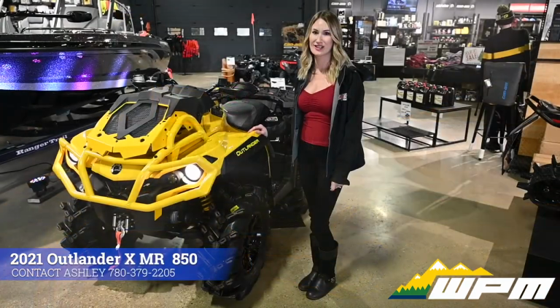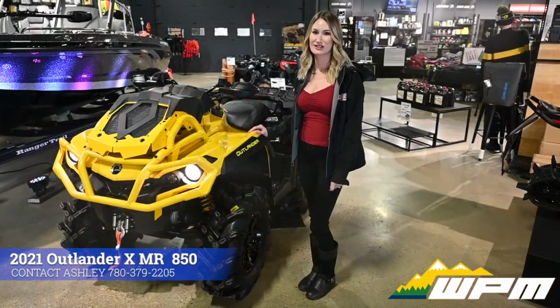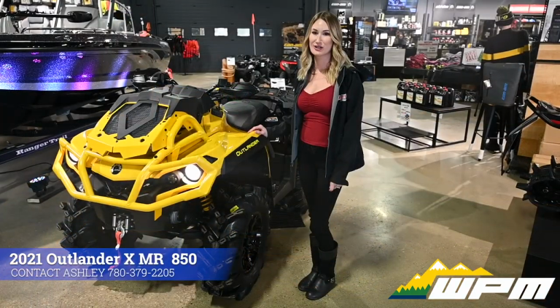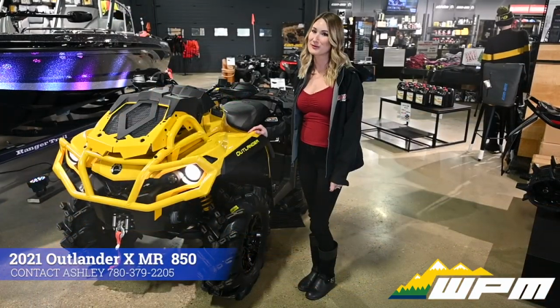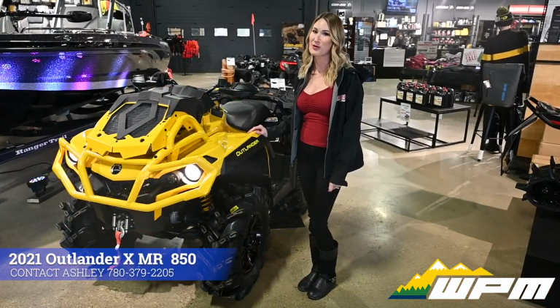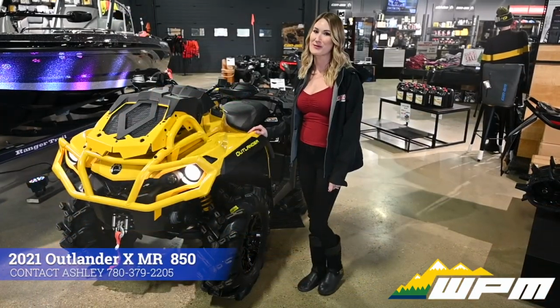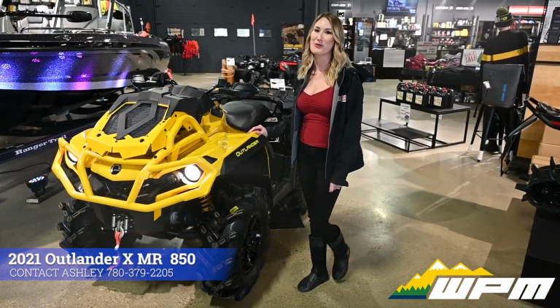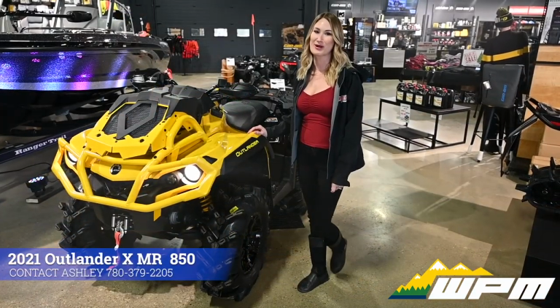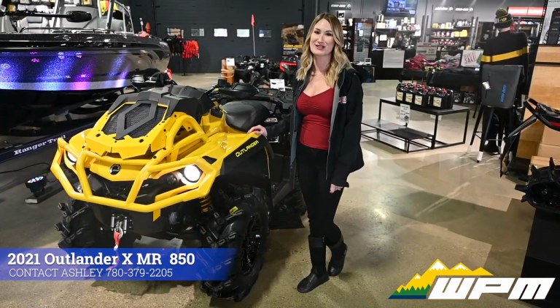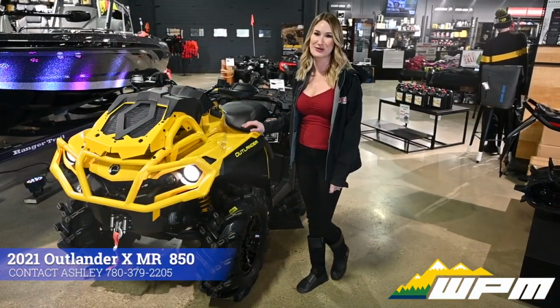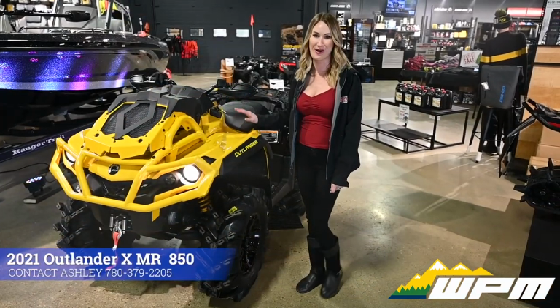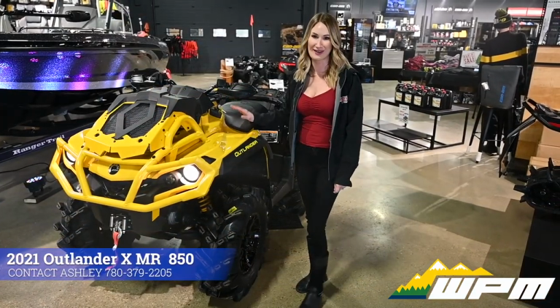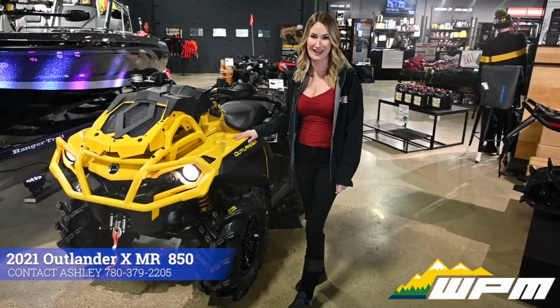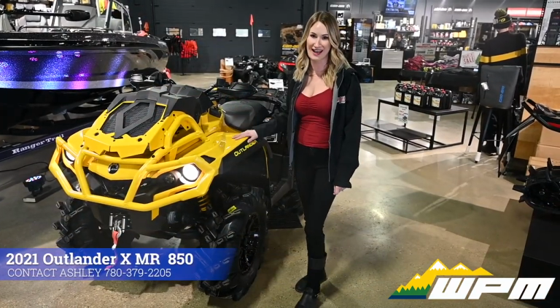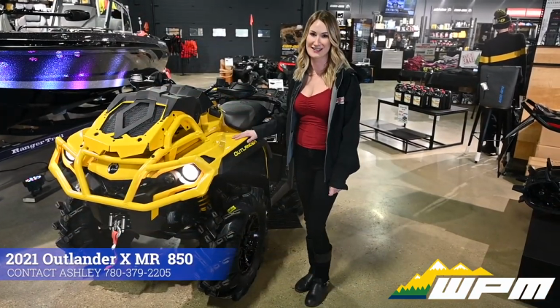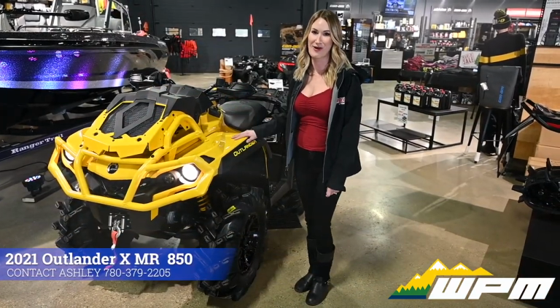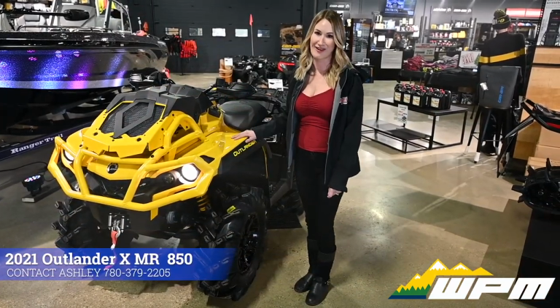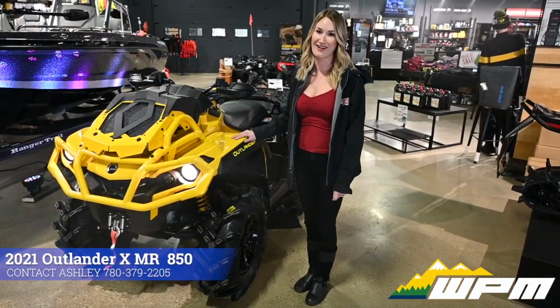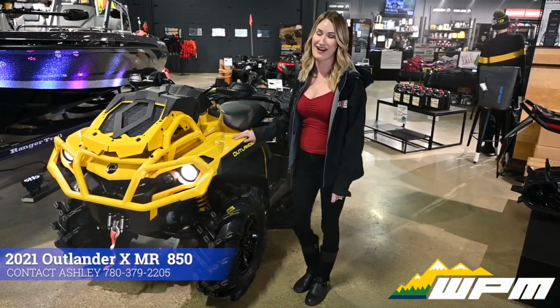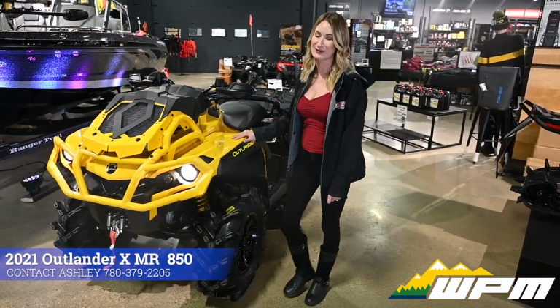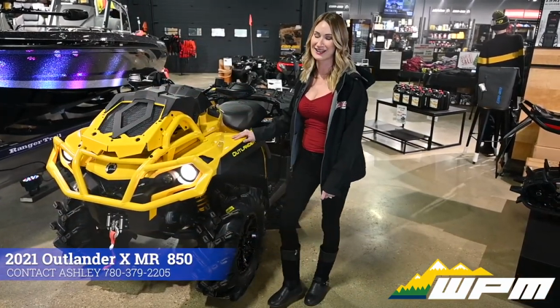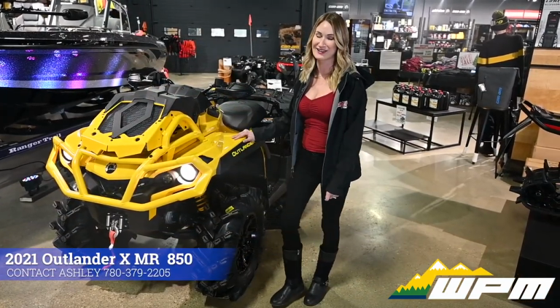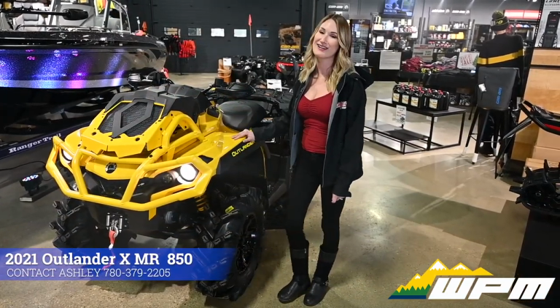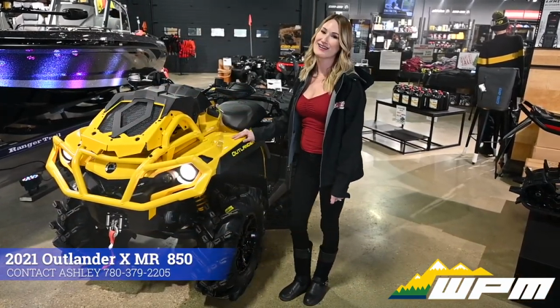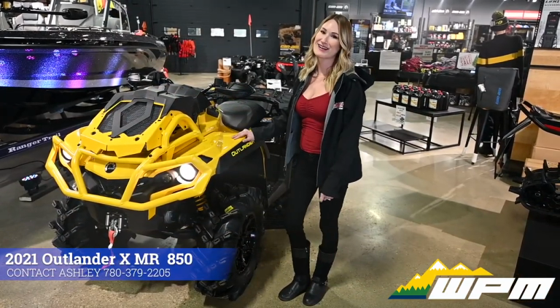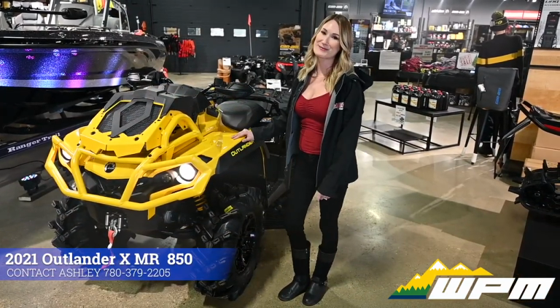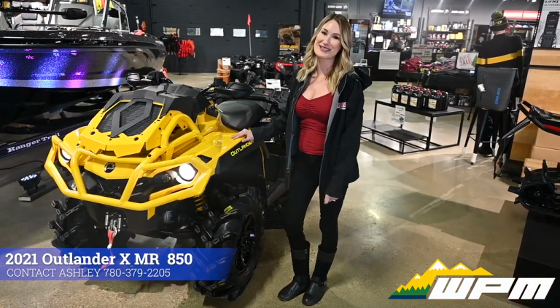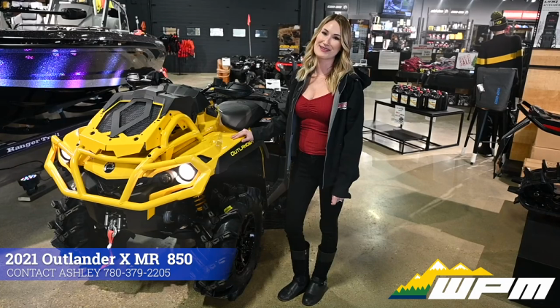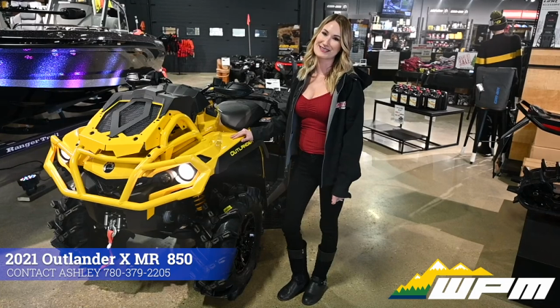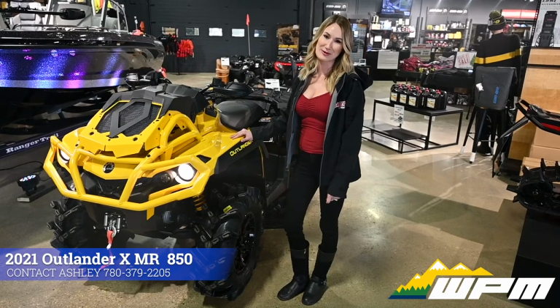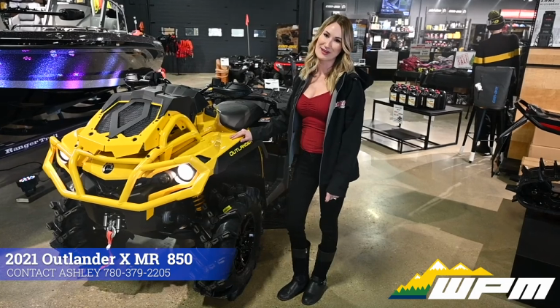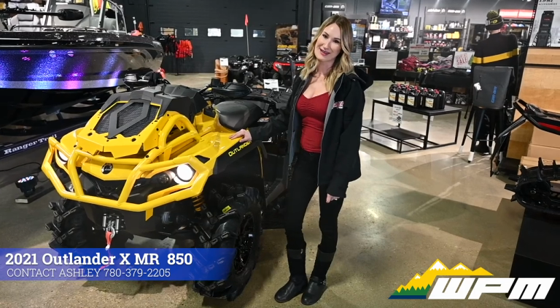To learn more about what's new on the XMR Outlander, come see me at WPM.